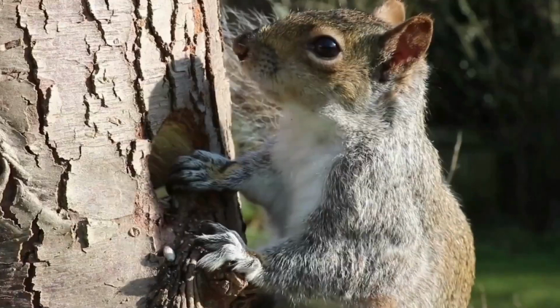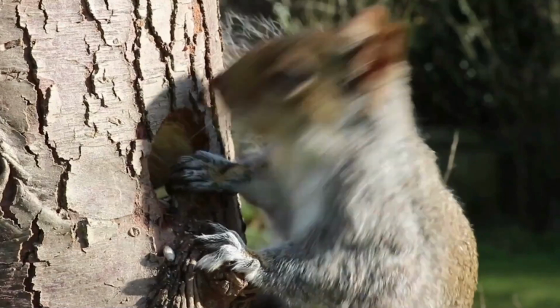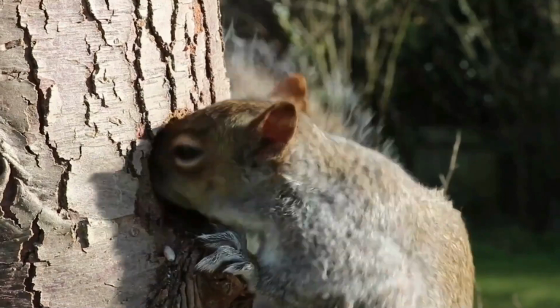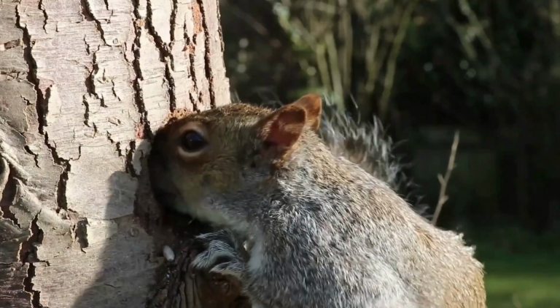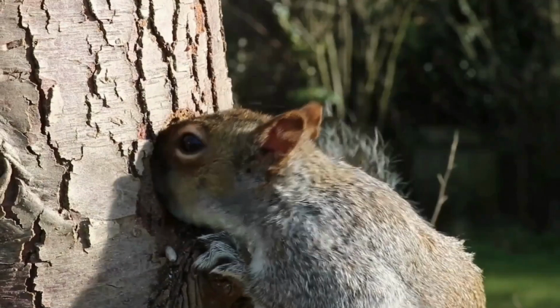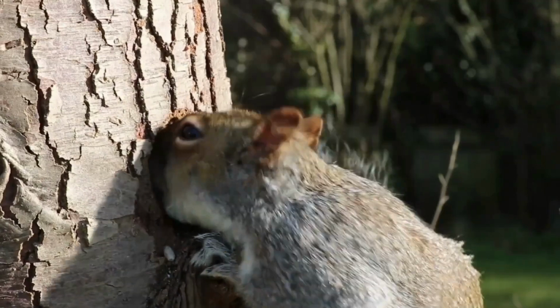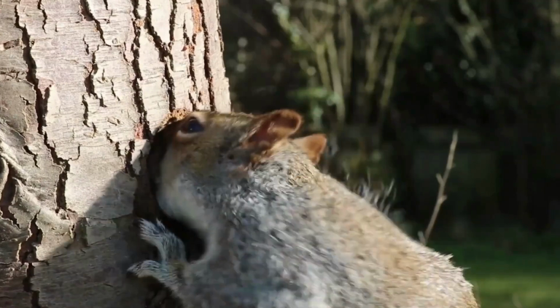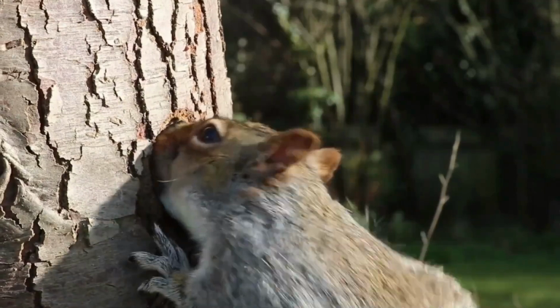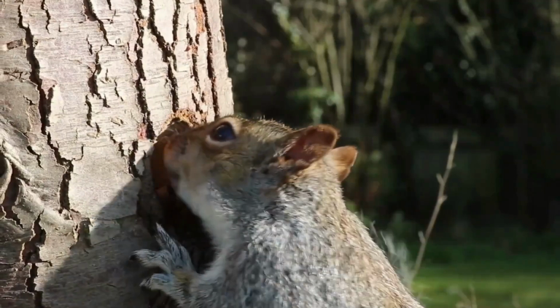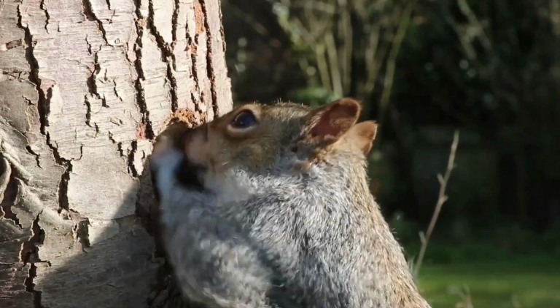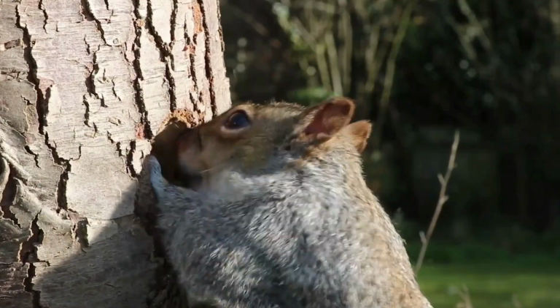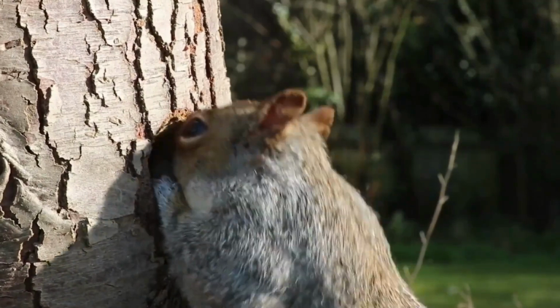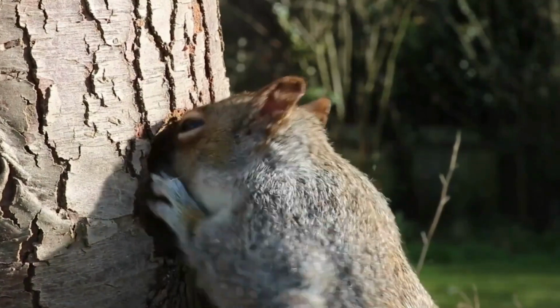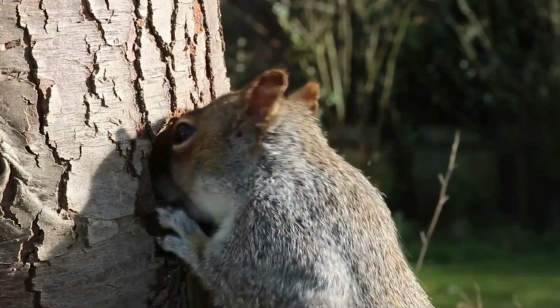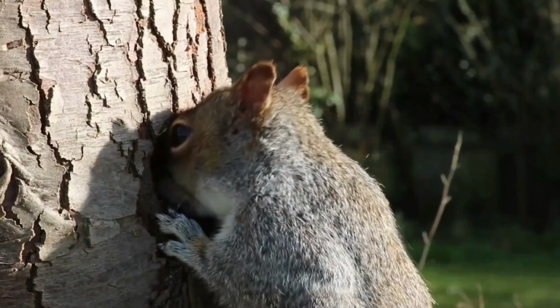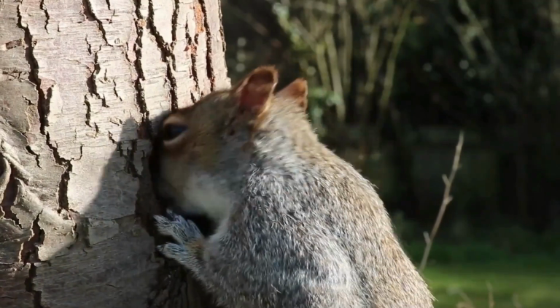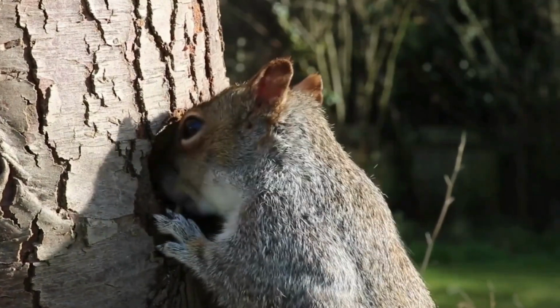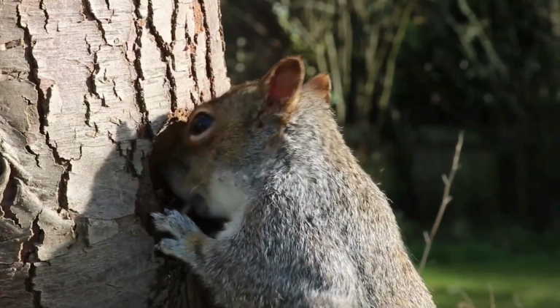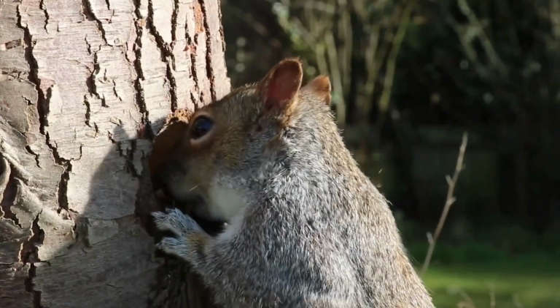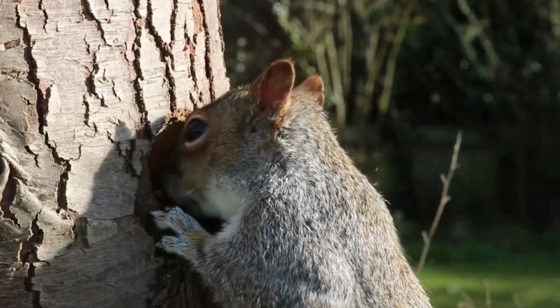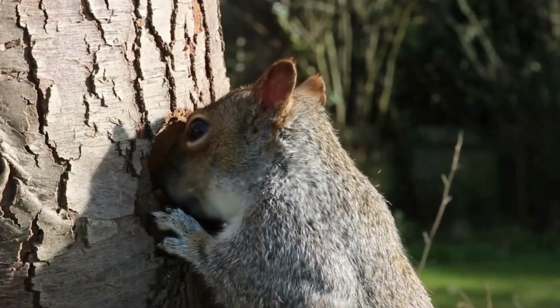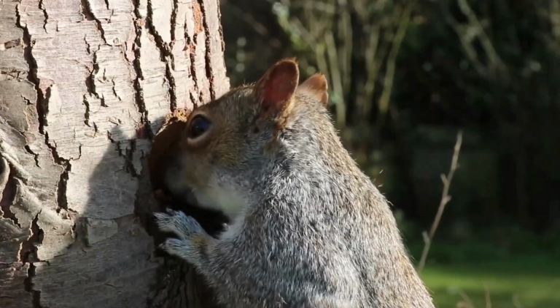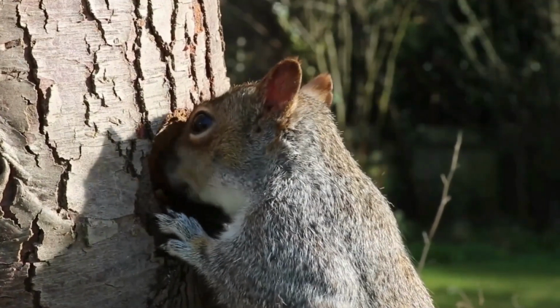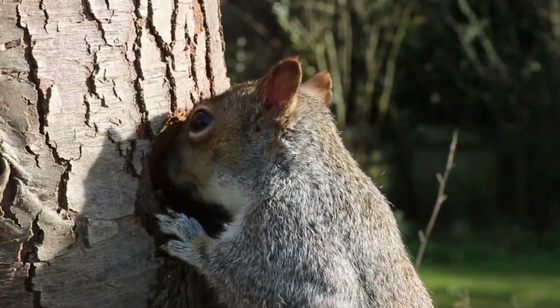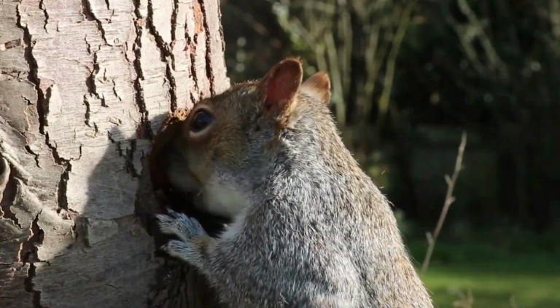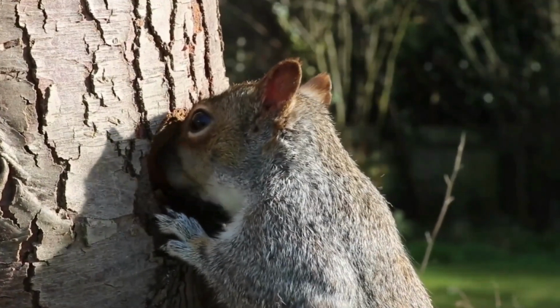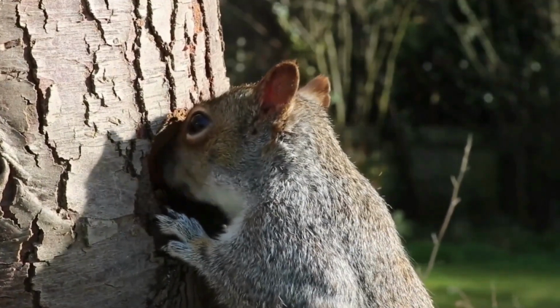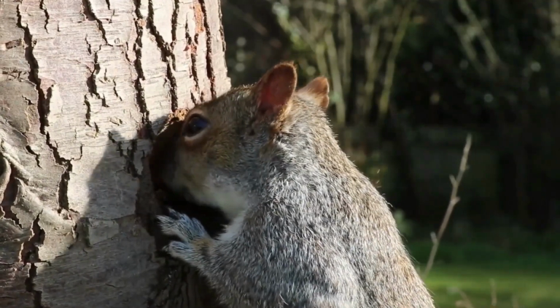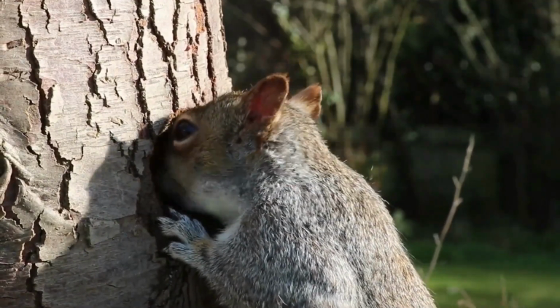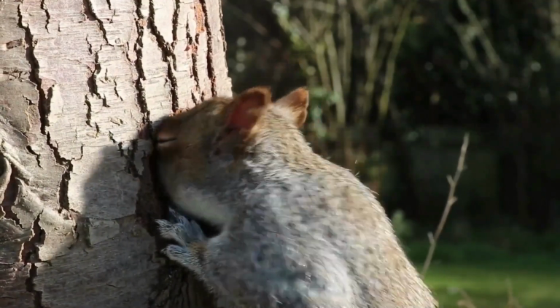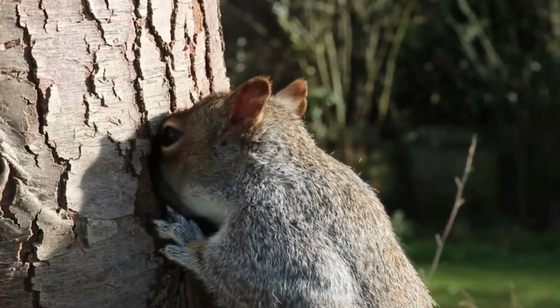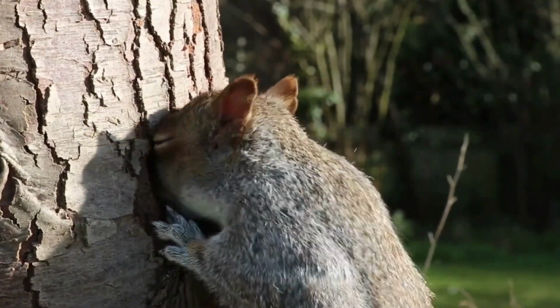This little squirrel loves the Springtime! He gets to come out when the sun is nice and warm!